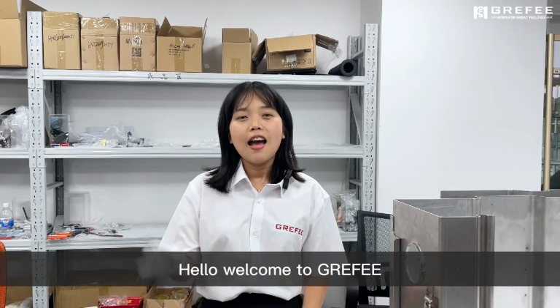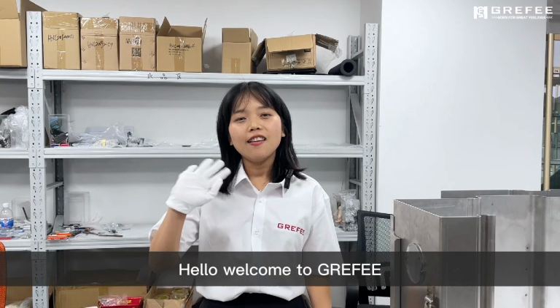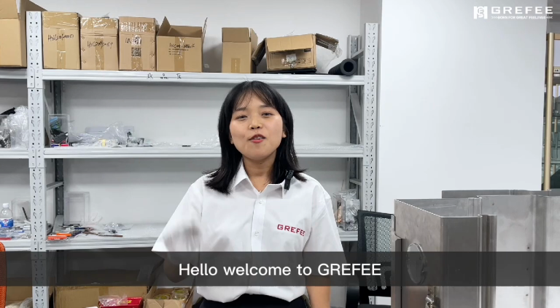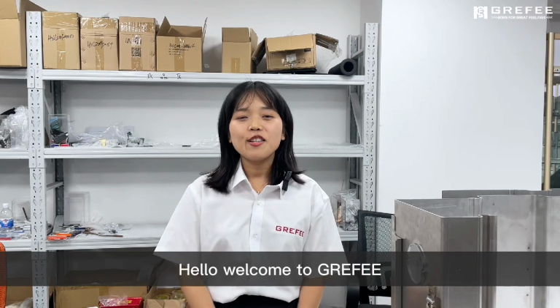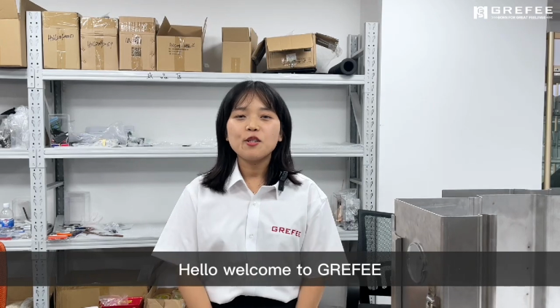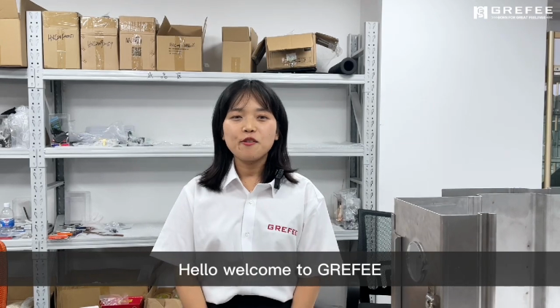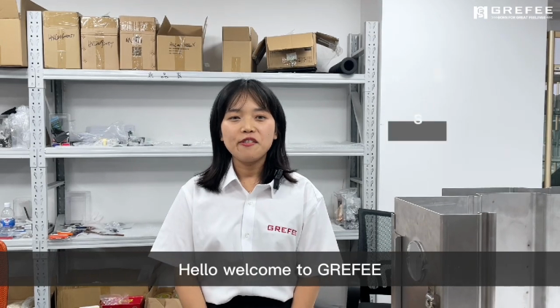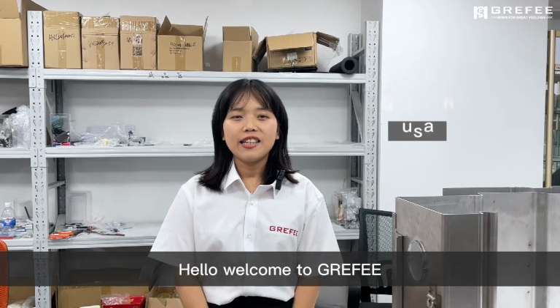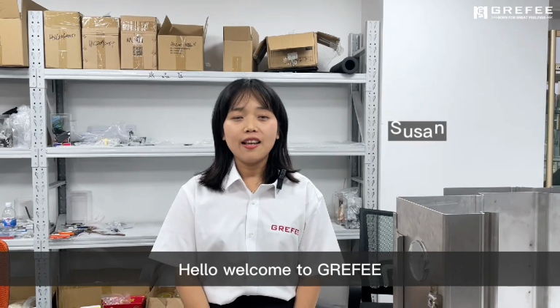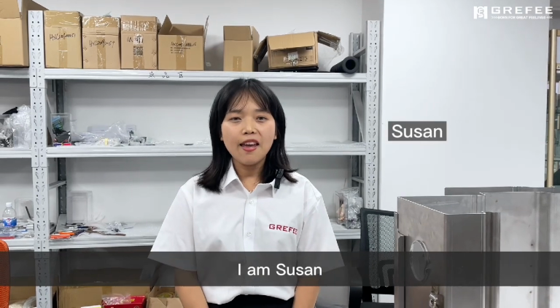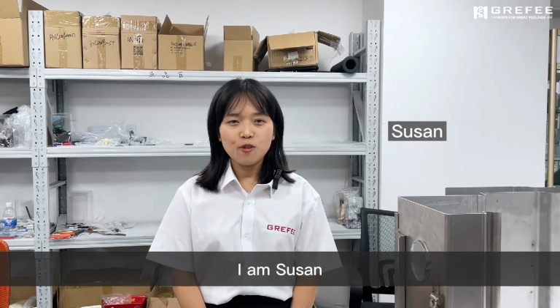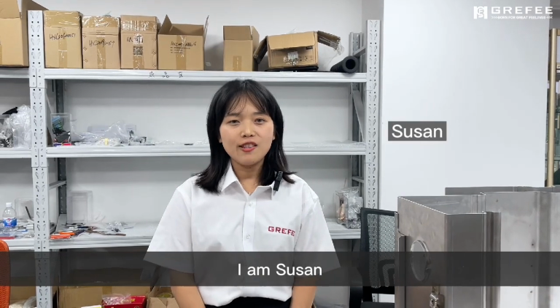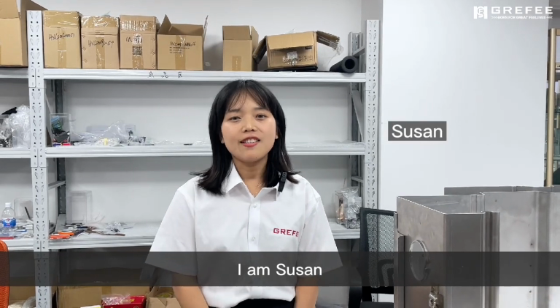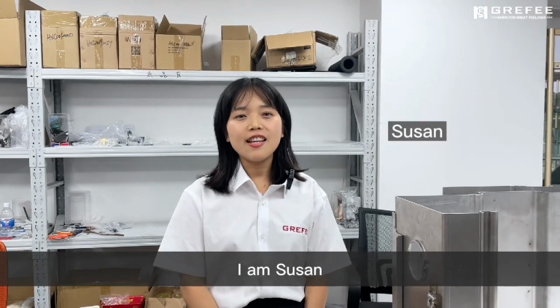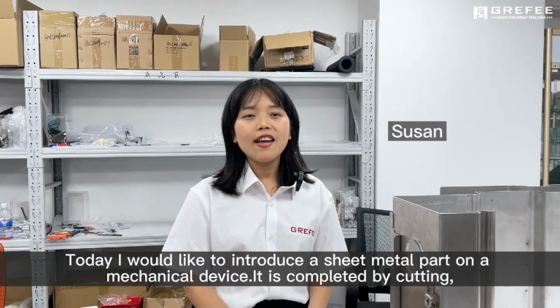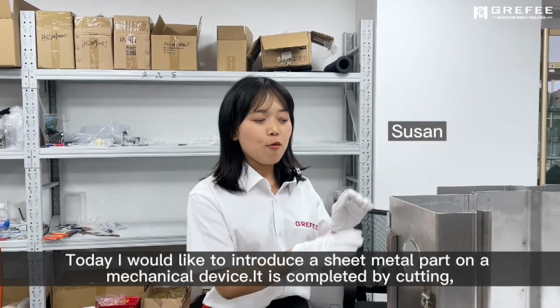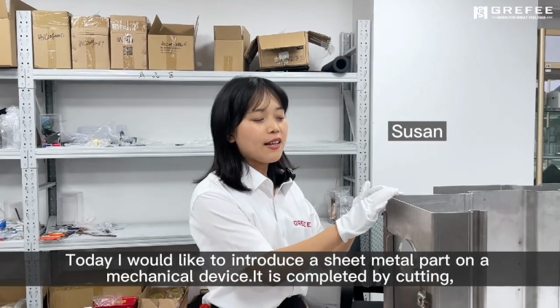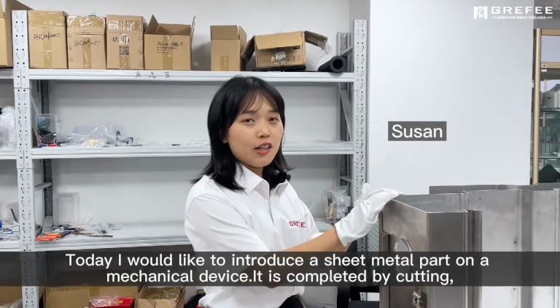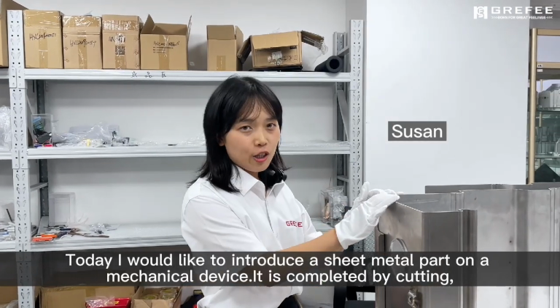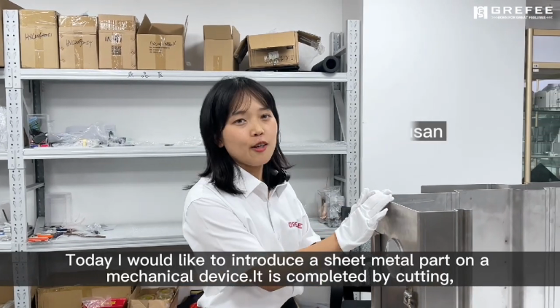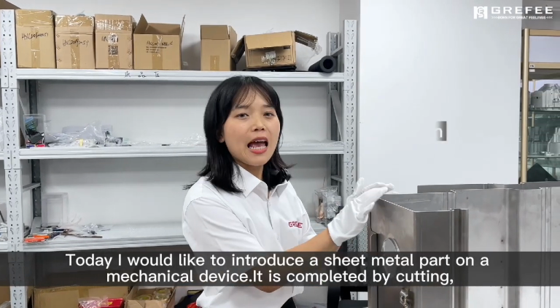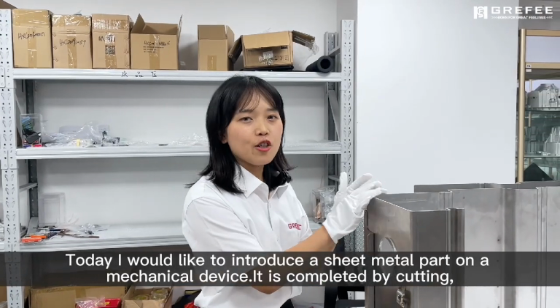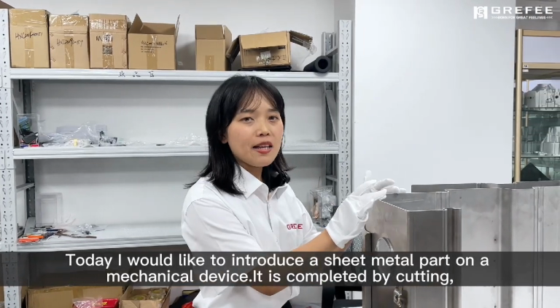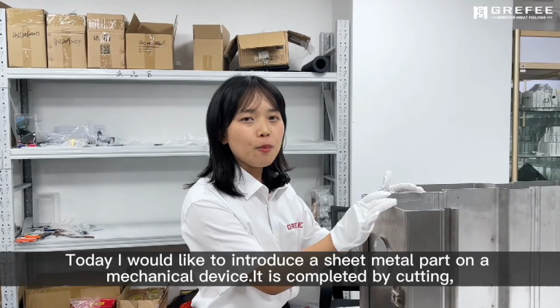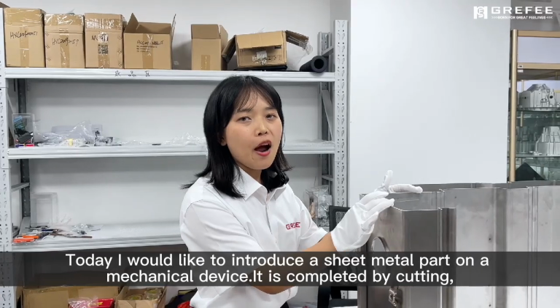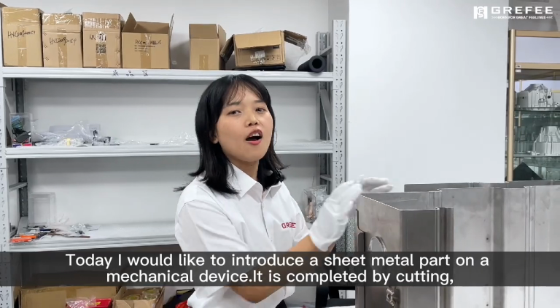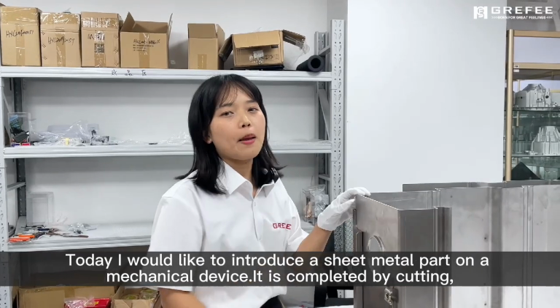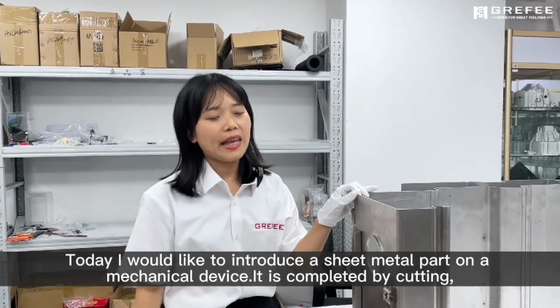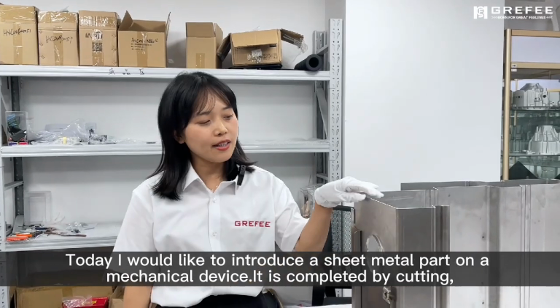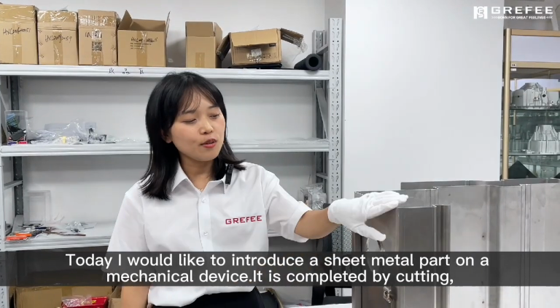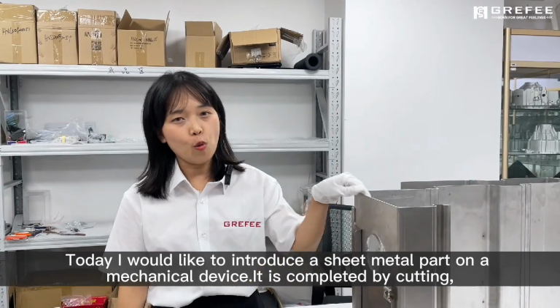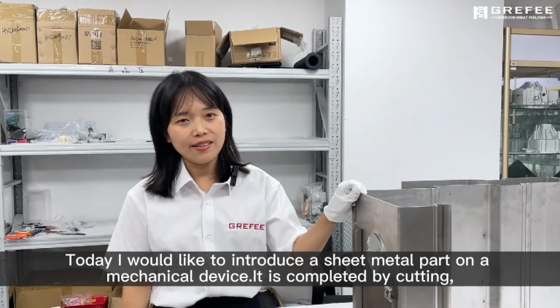Hello, welcome to GRAPHEED. I am Susan. Today I would like to introduce a sheet metal part on a mechanical device.